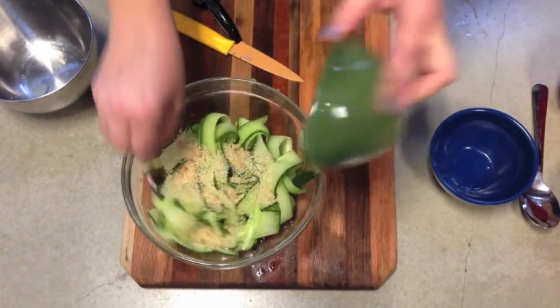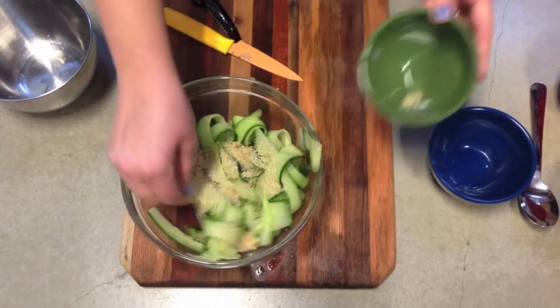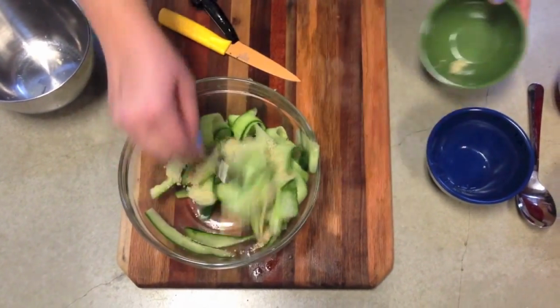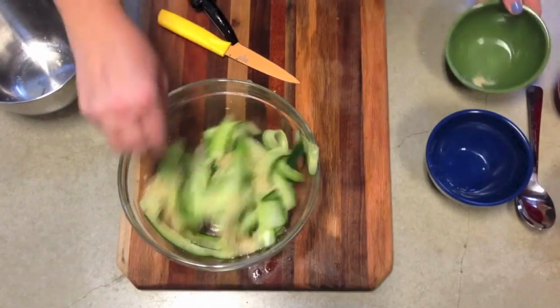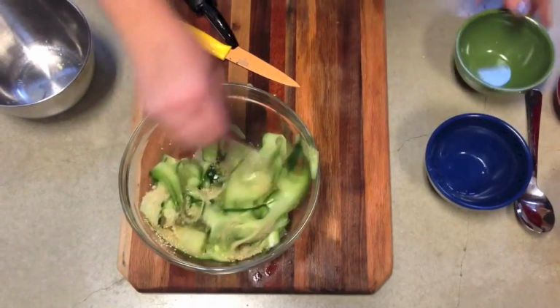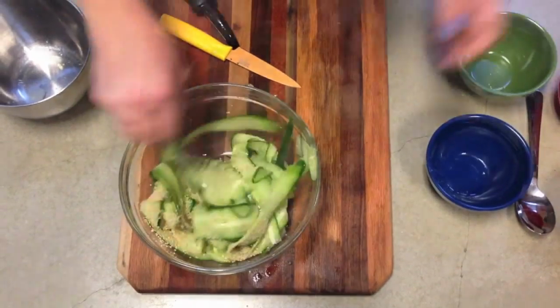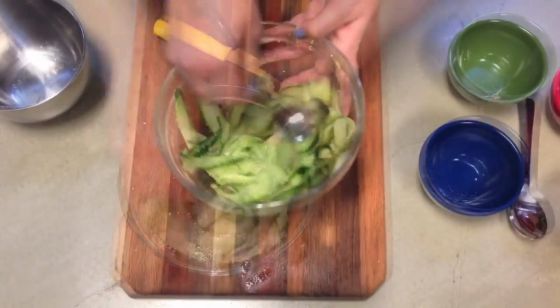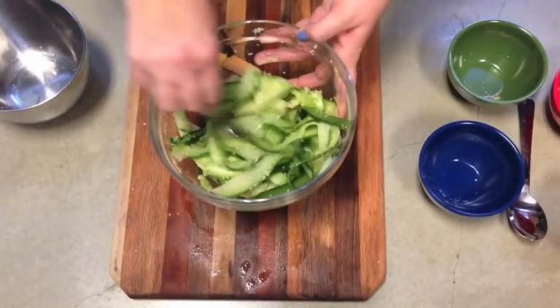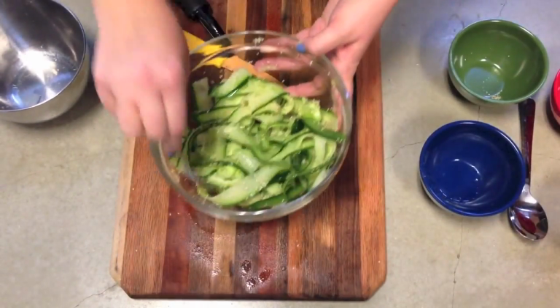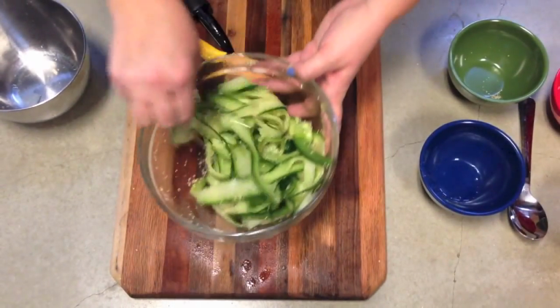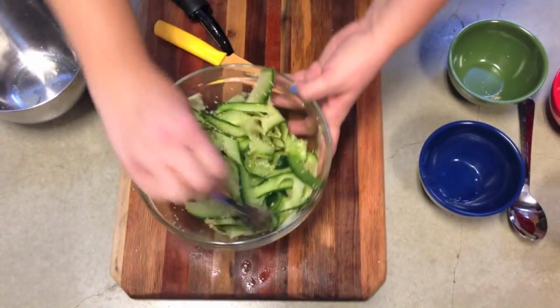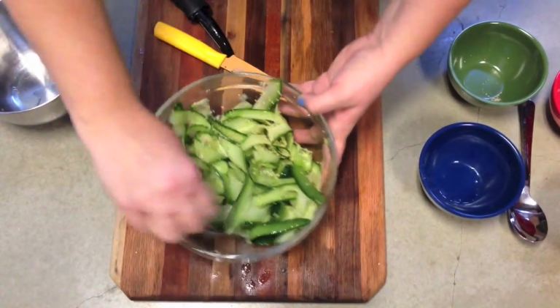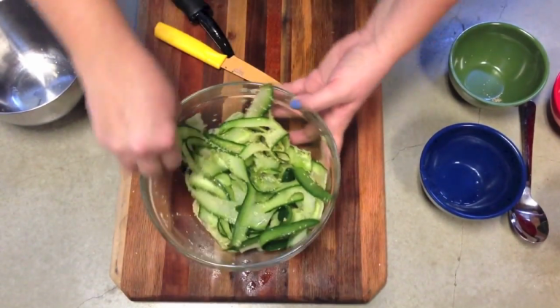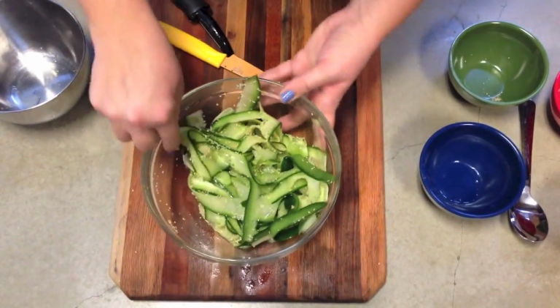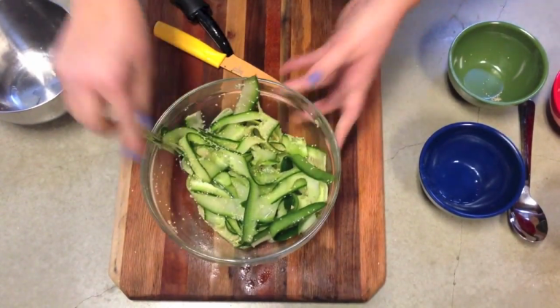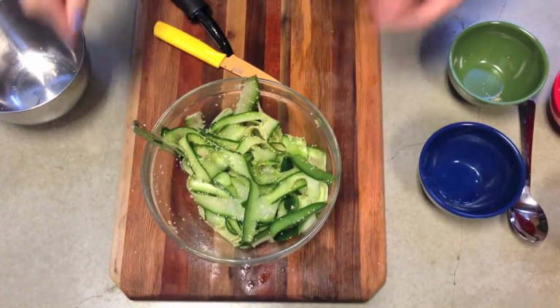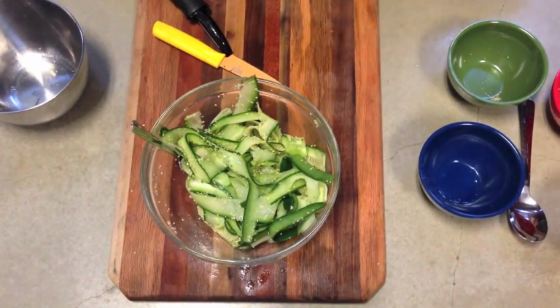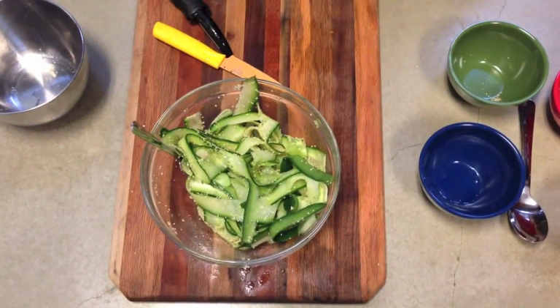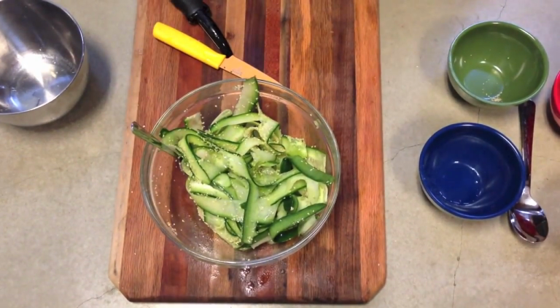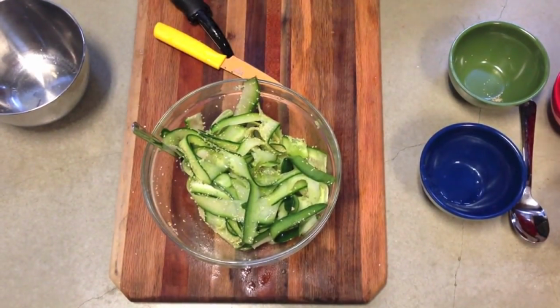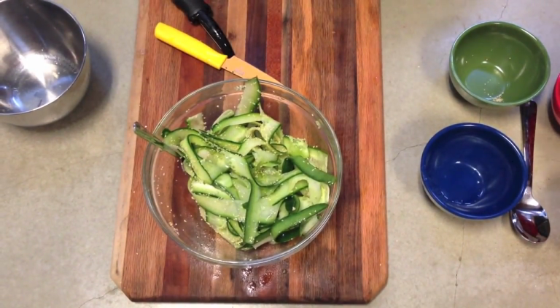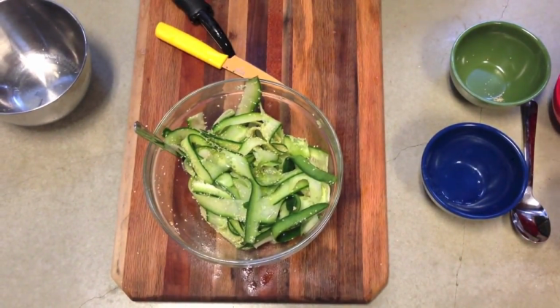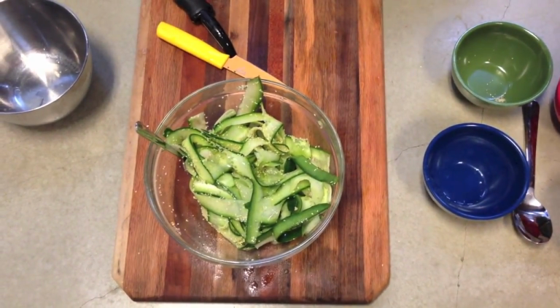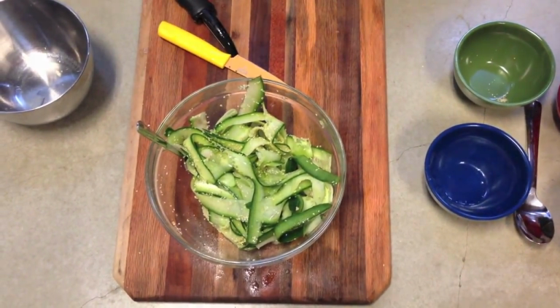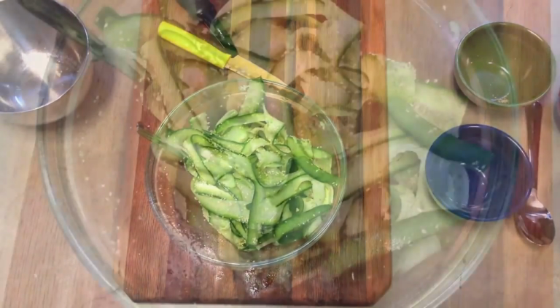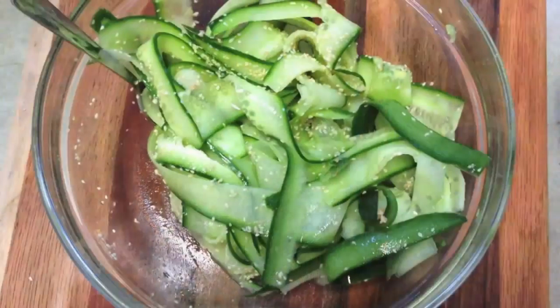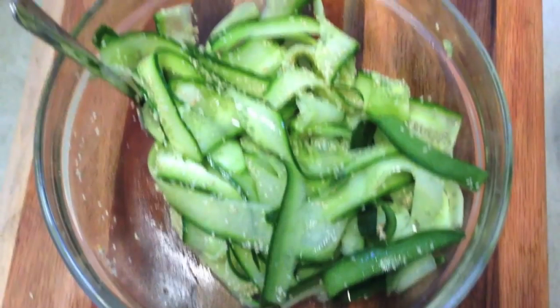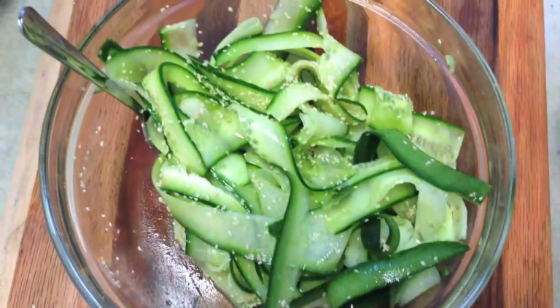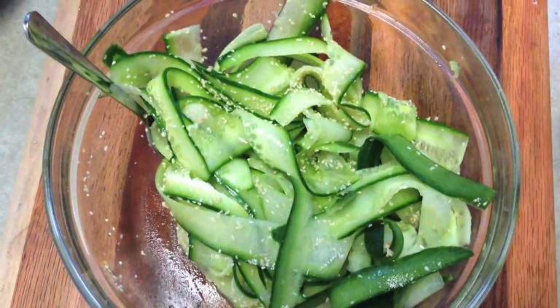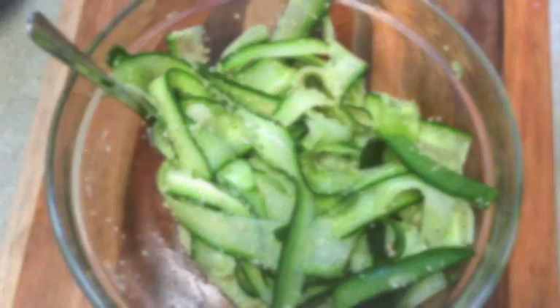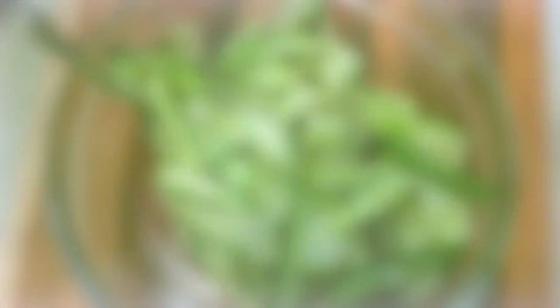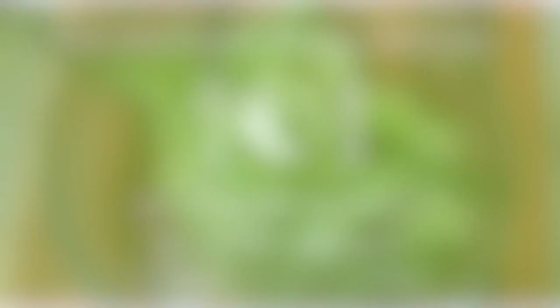Finally, add your sesame seeds, stir again, and there you have it — Japanese cucumber salad. Enjoy!